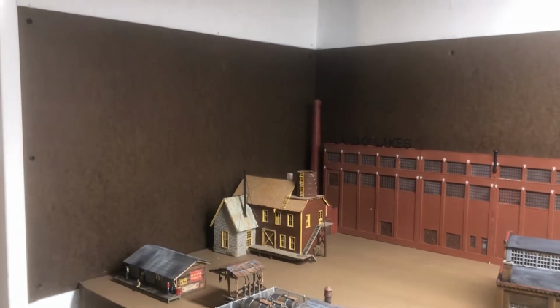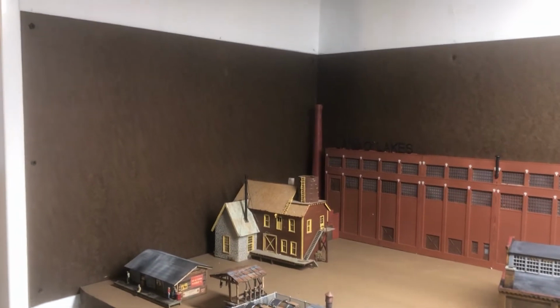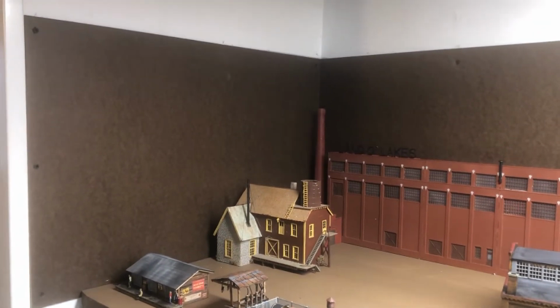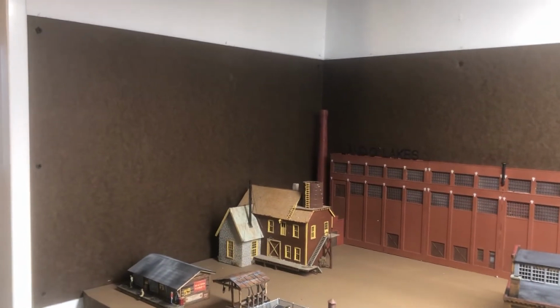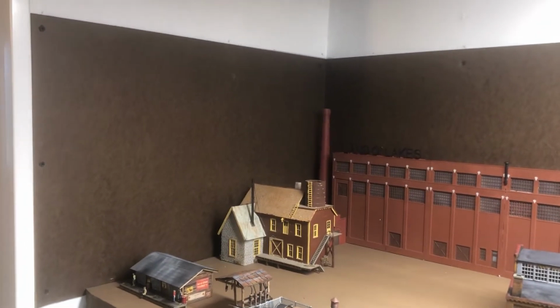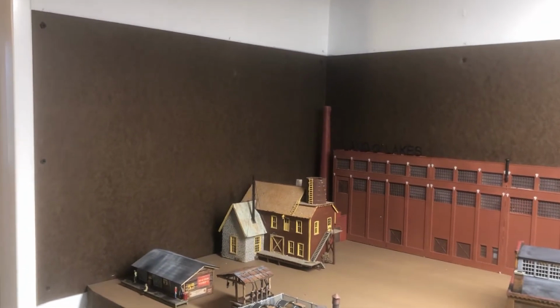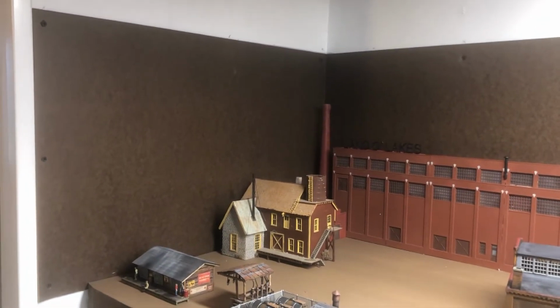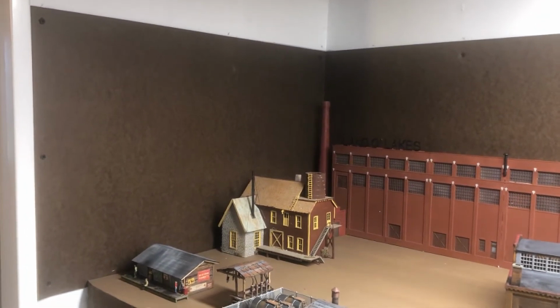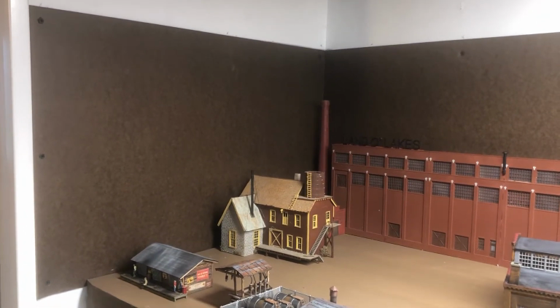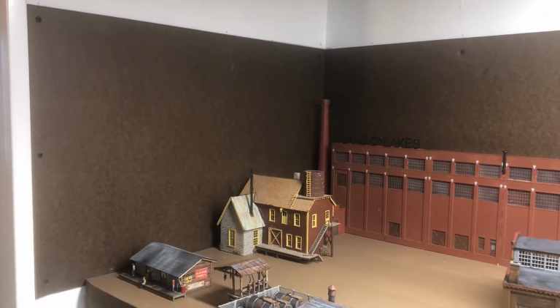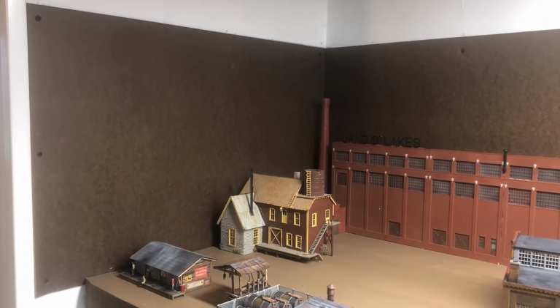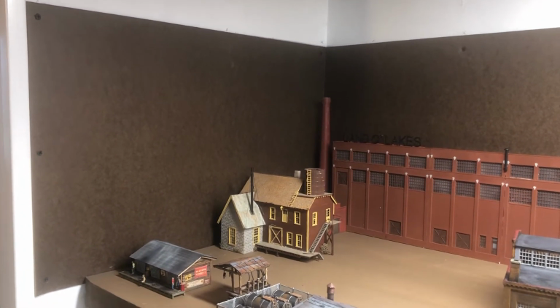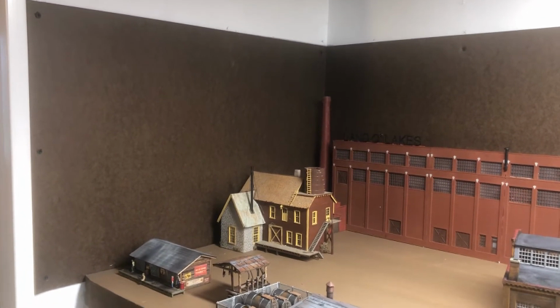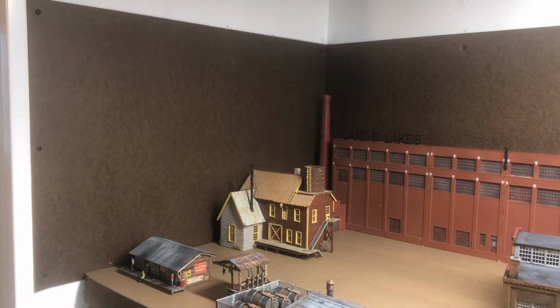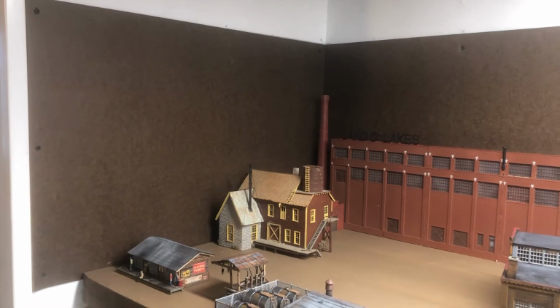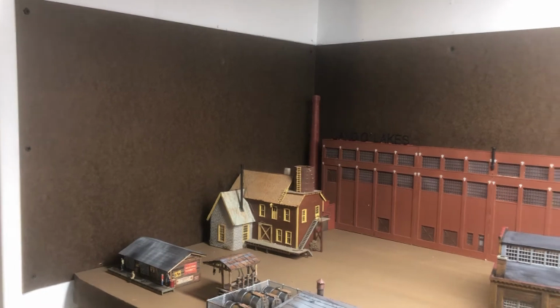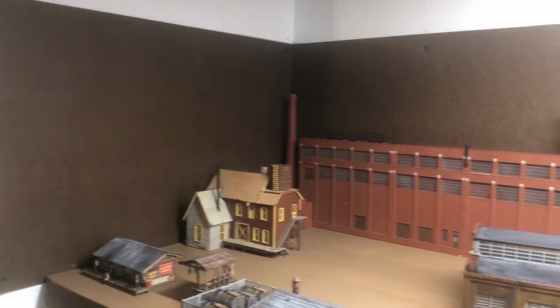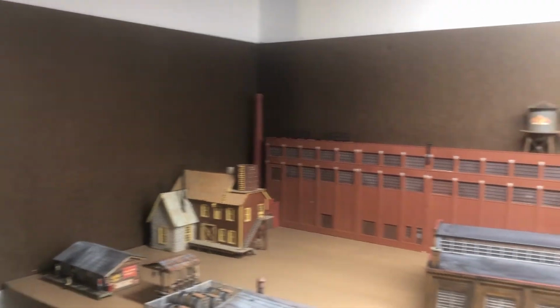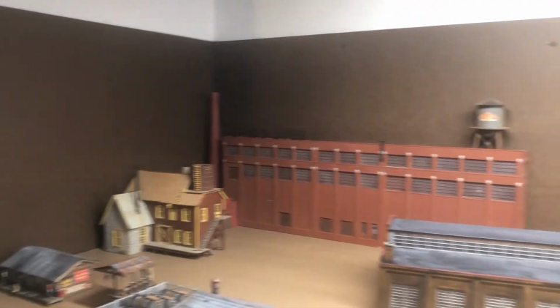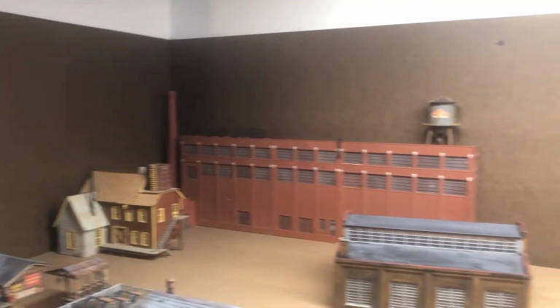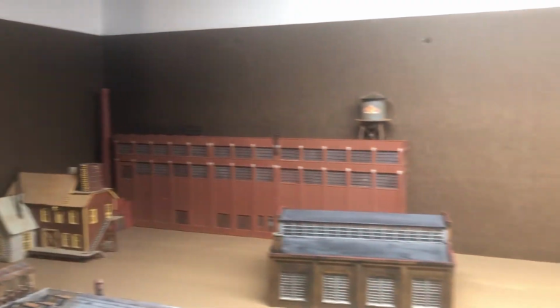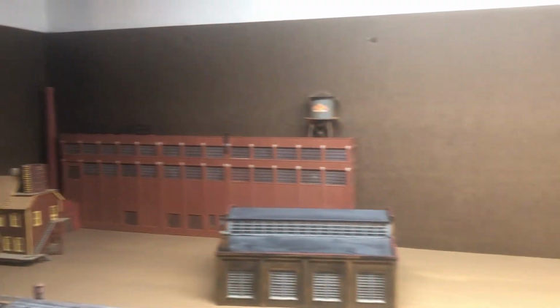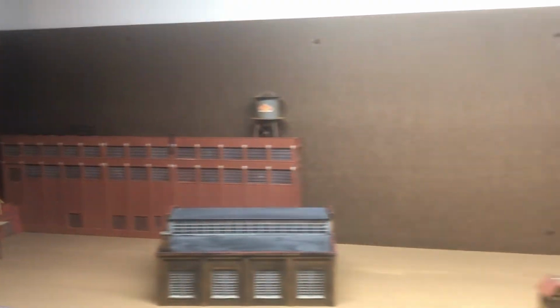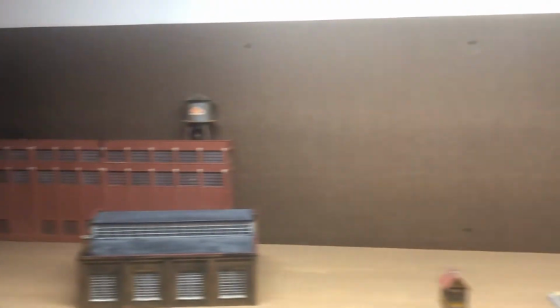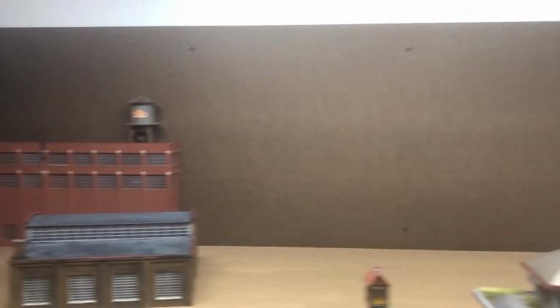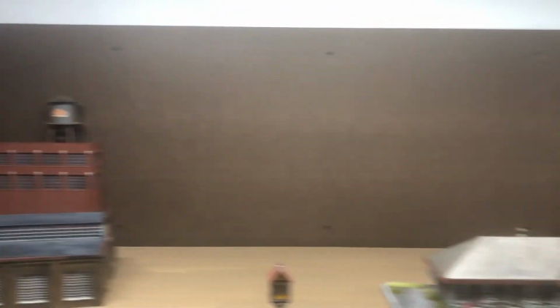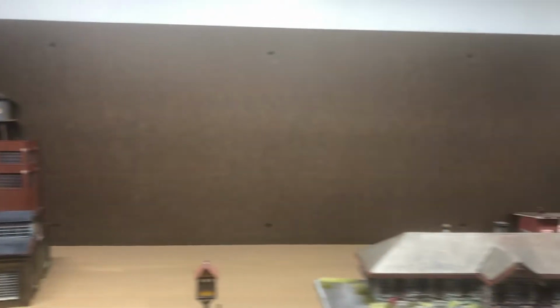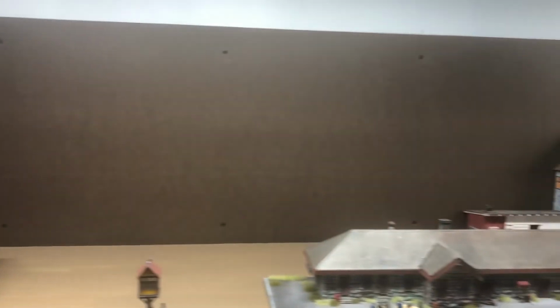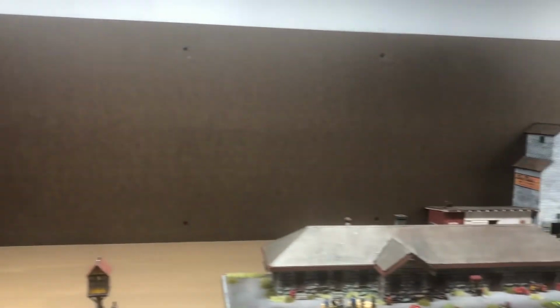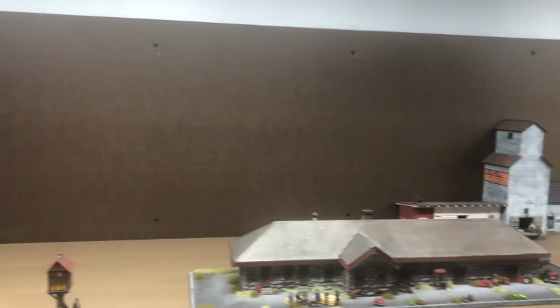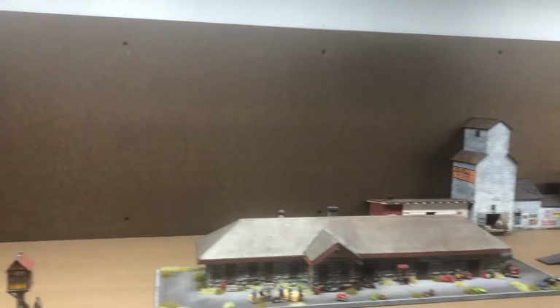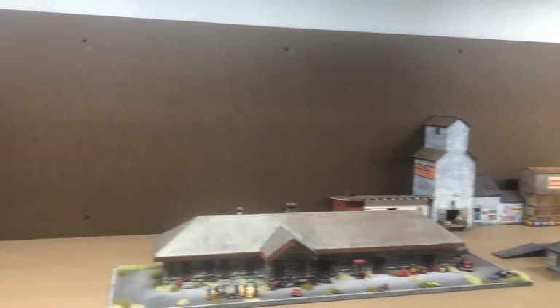Actually screwed, not glued. The backdrops from Trackside Scenery are on order.